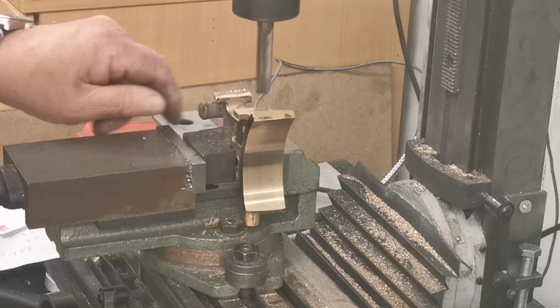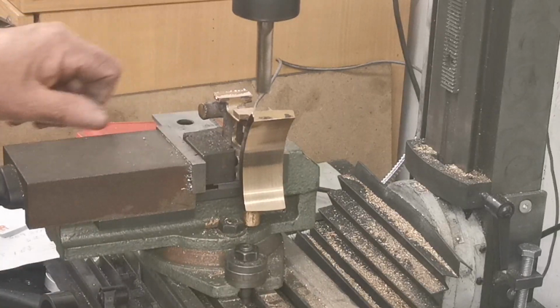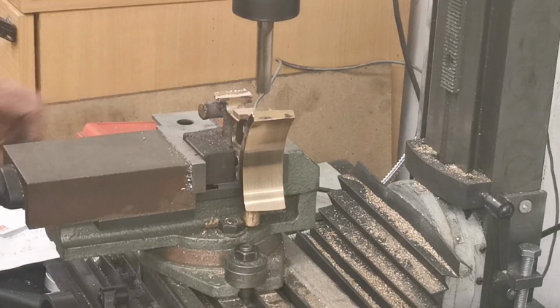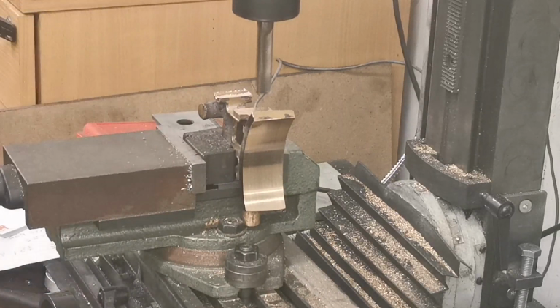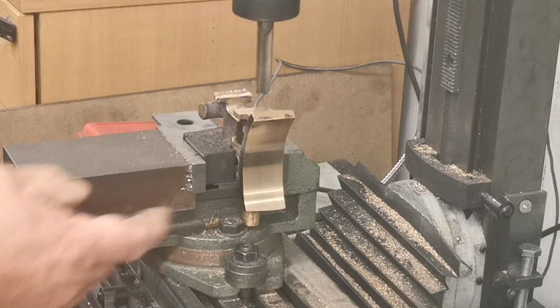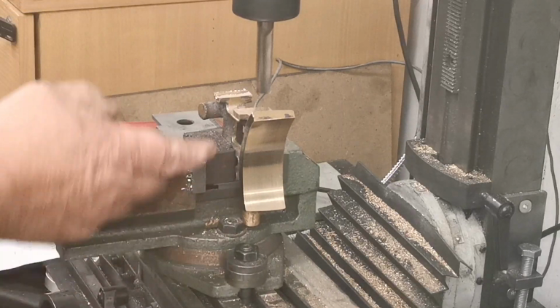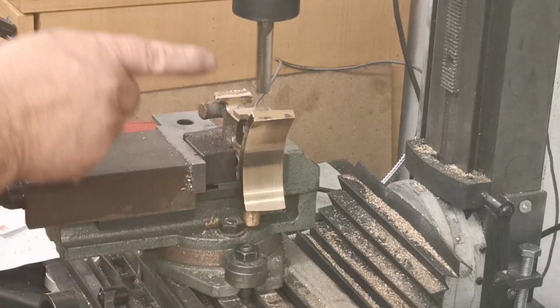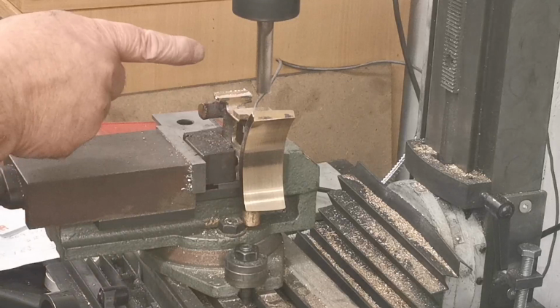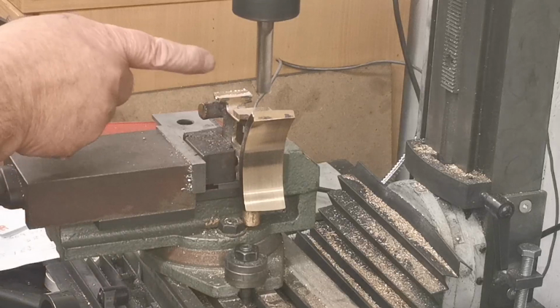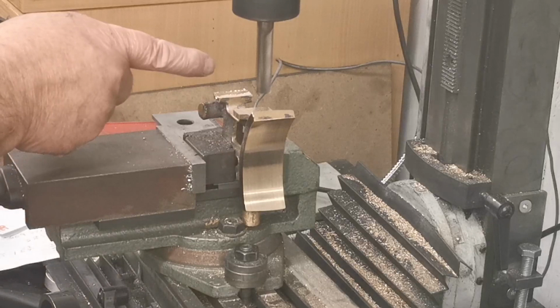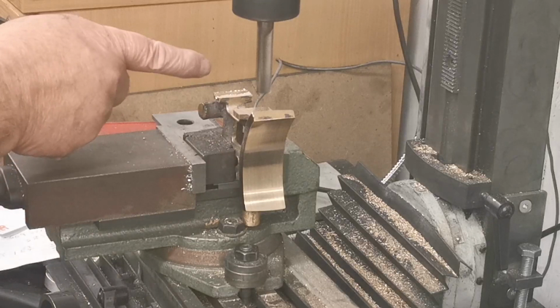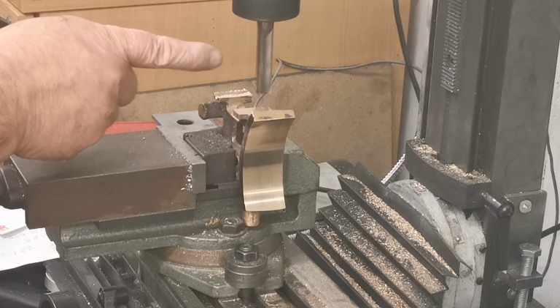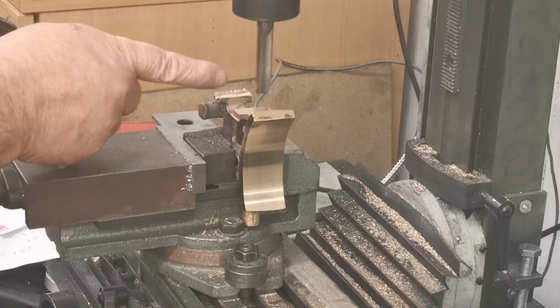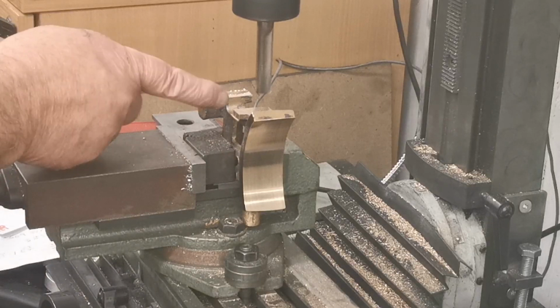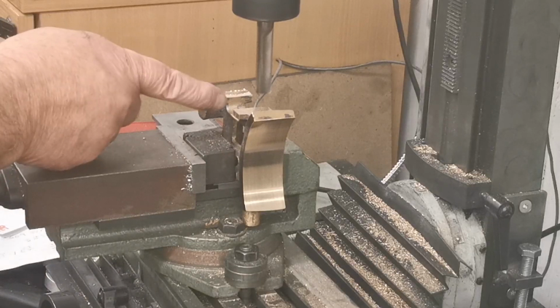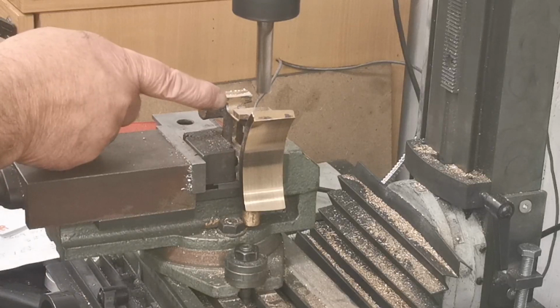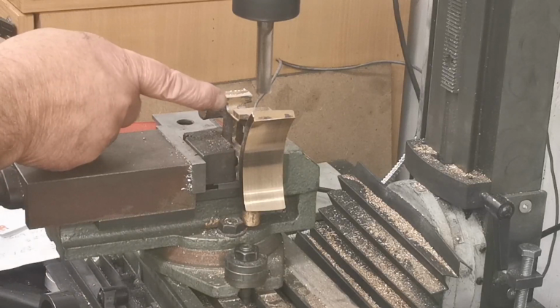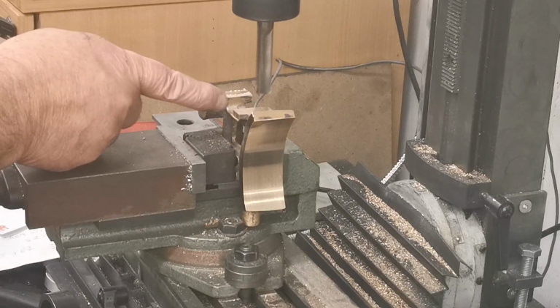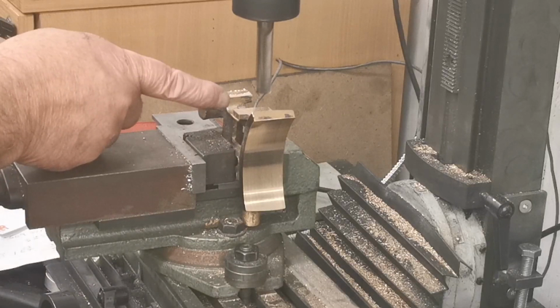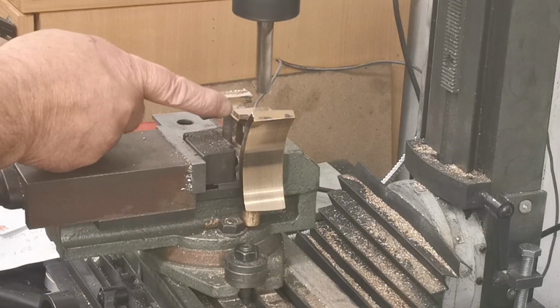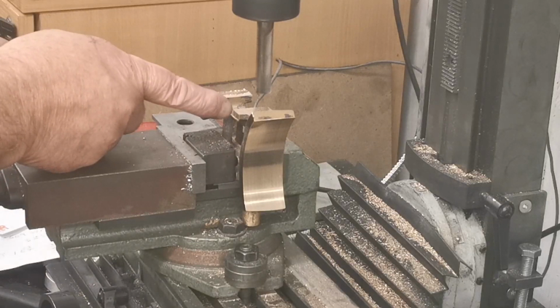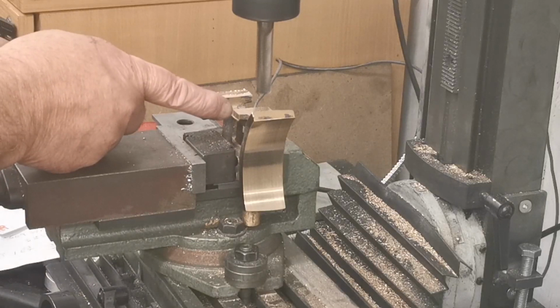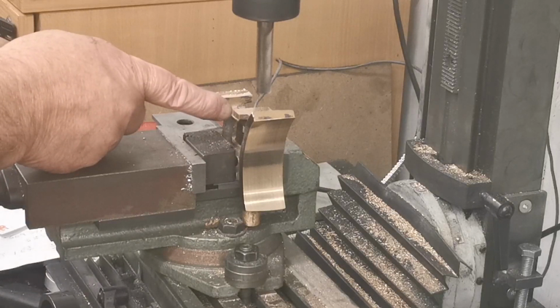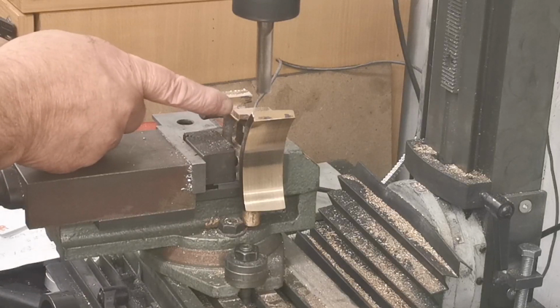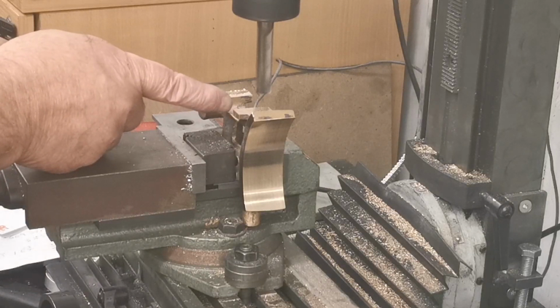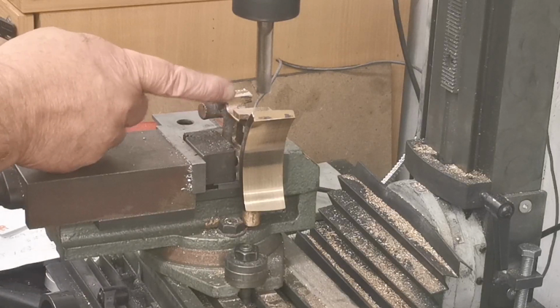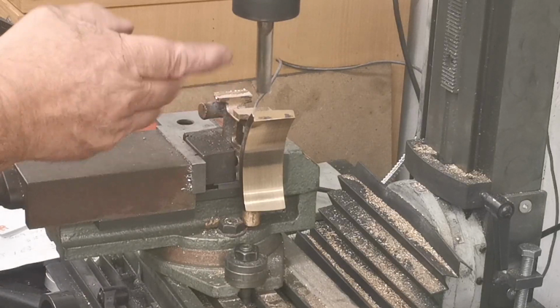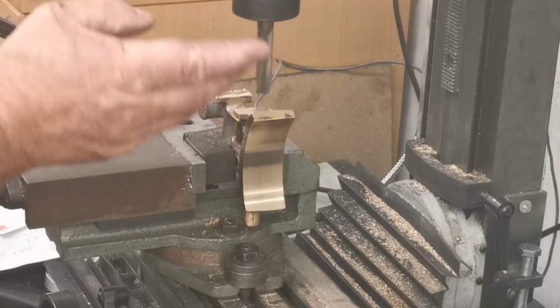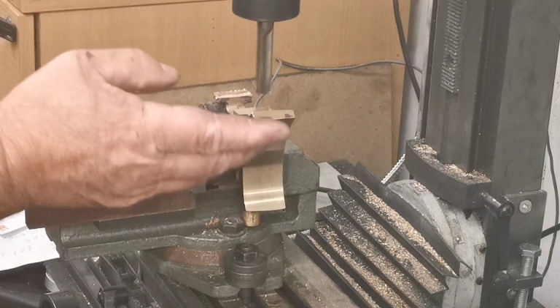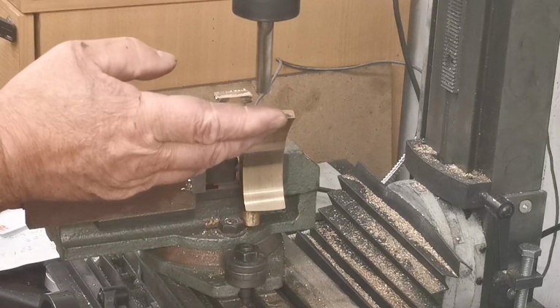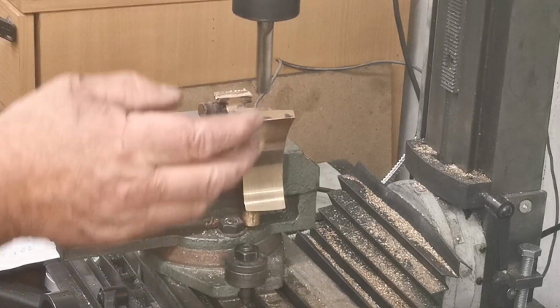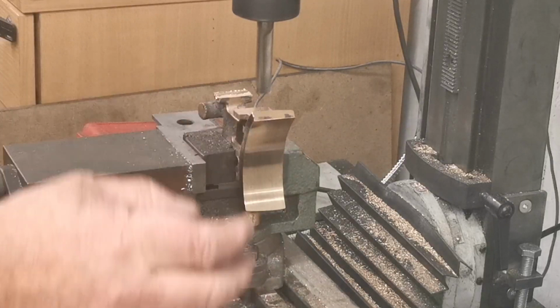That's lovely. Now I'll move the carriage back to zero and go 0.625 the other way.